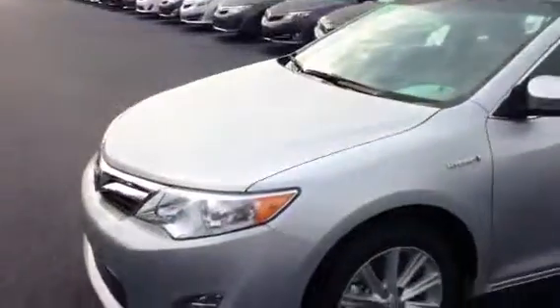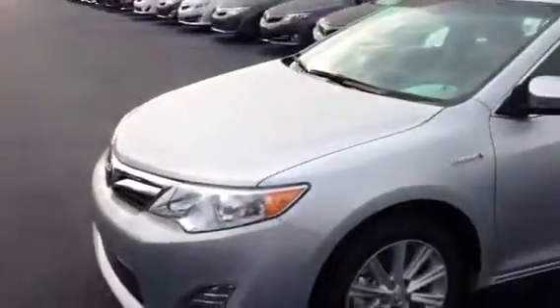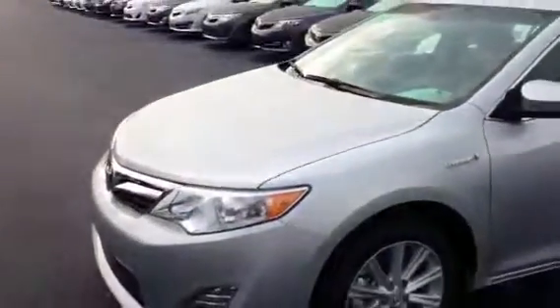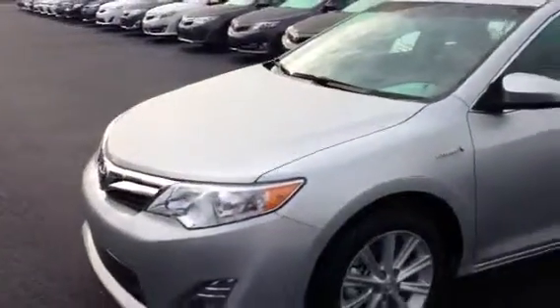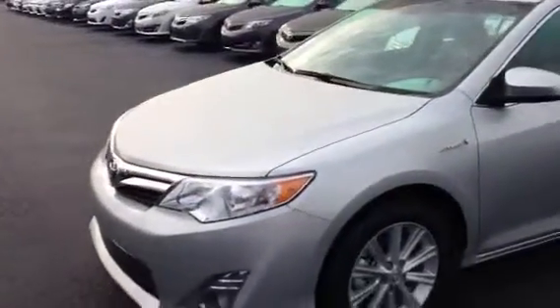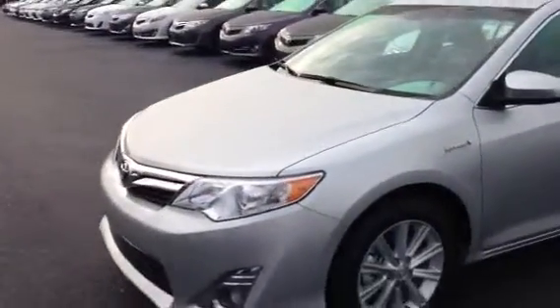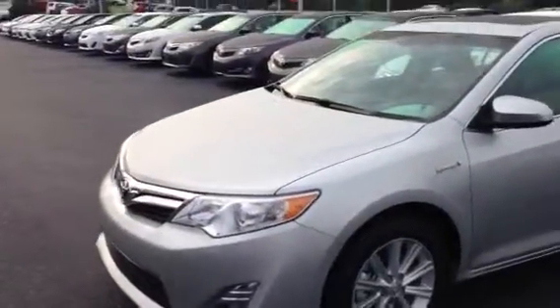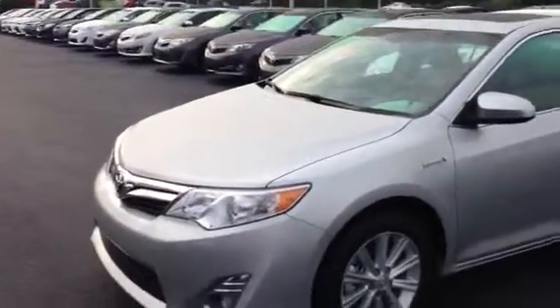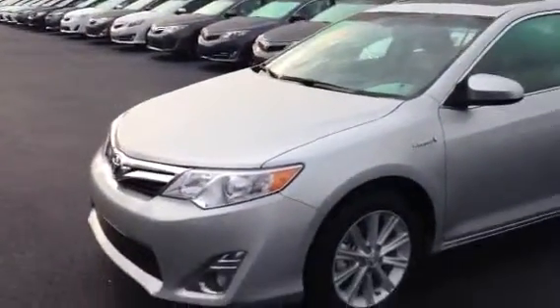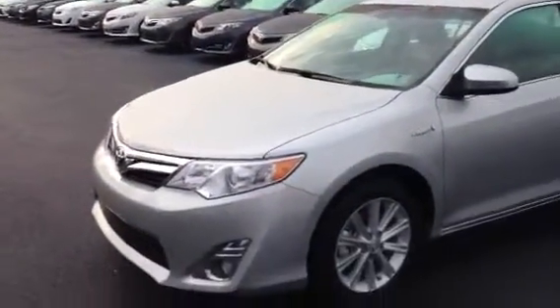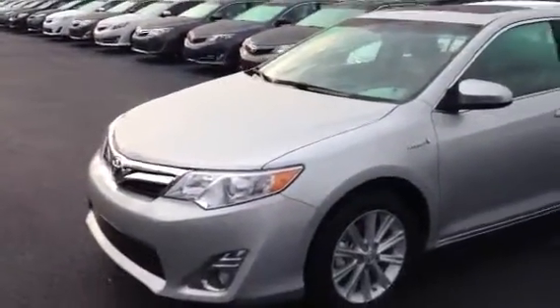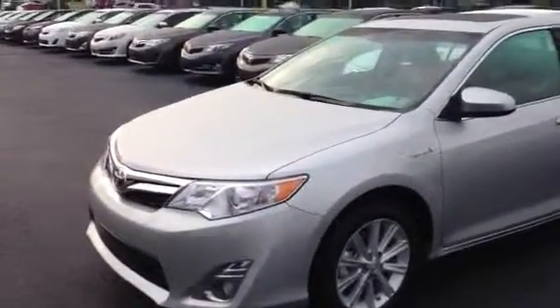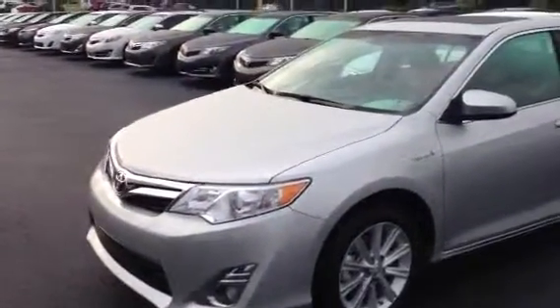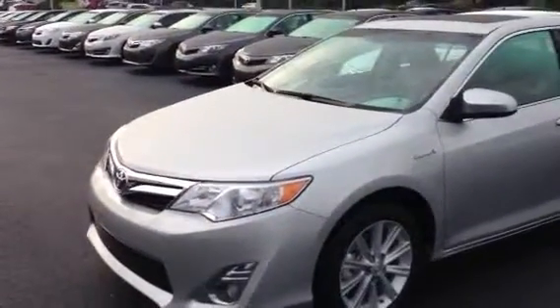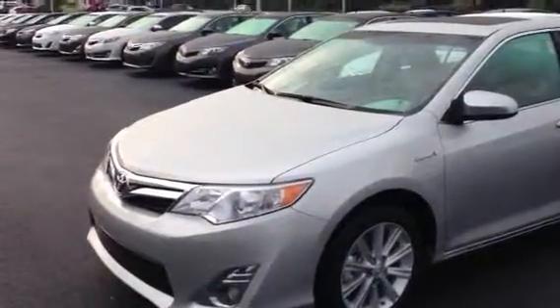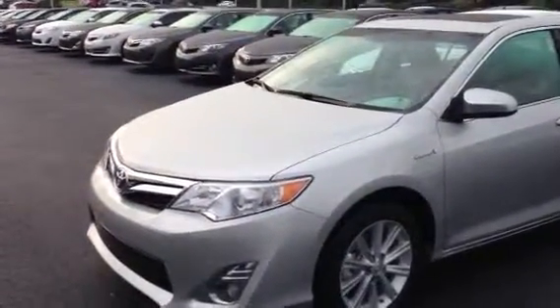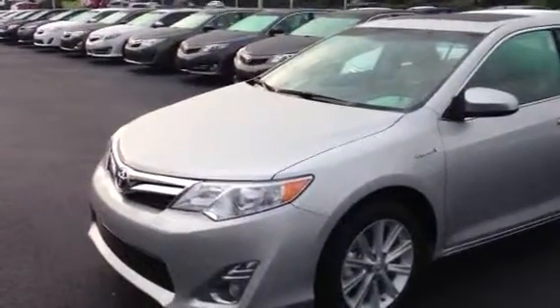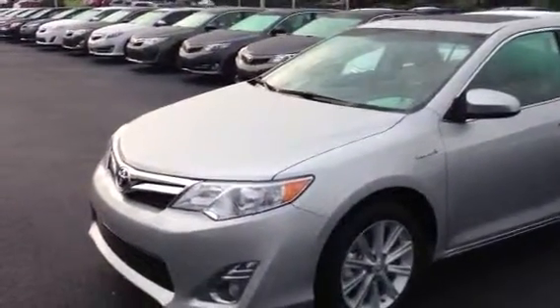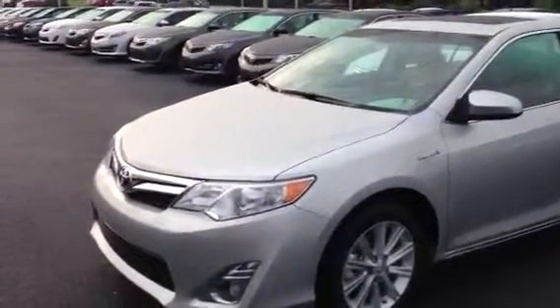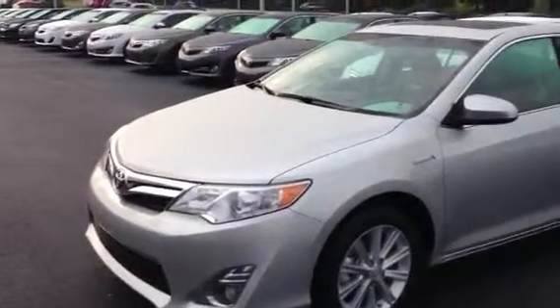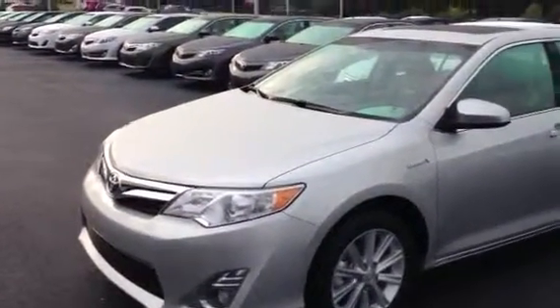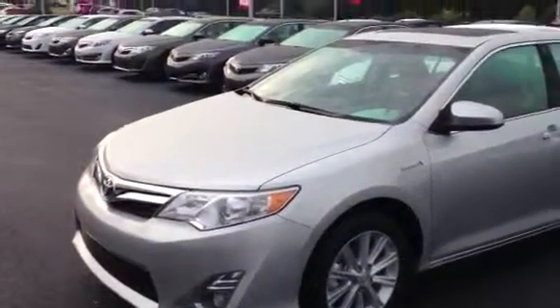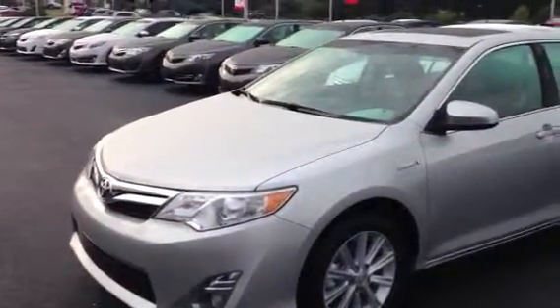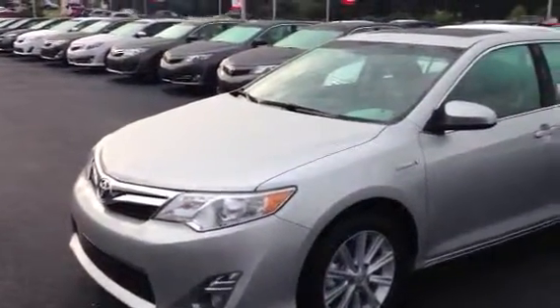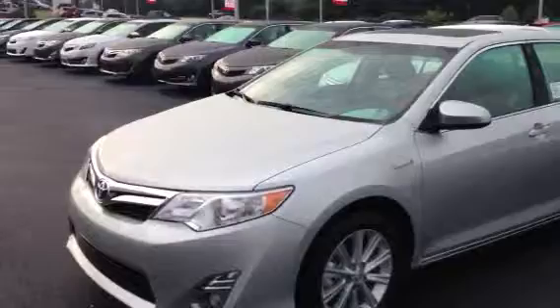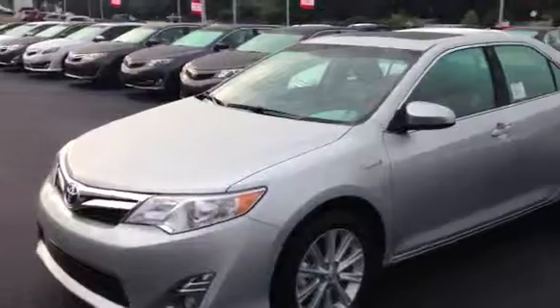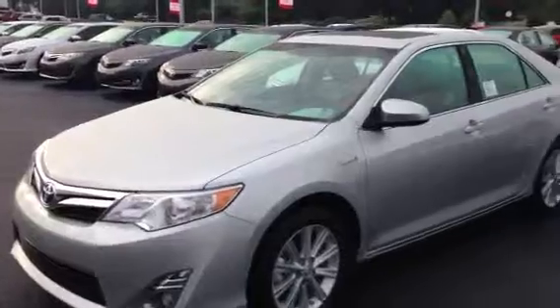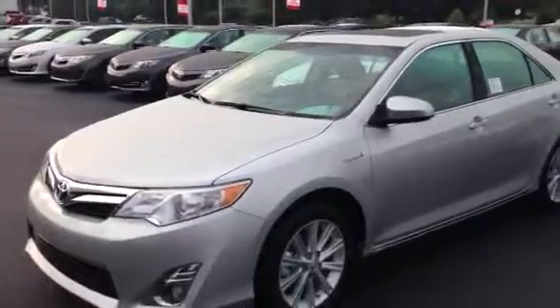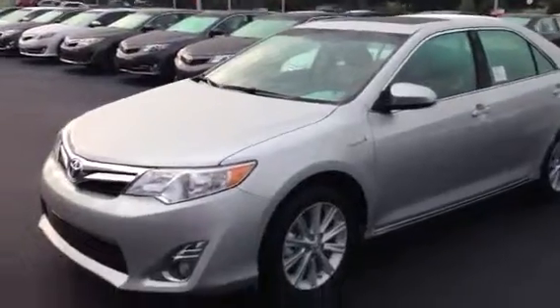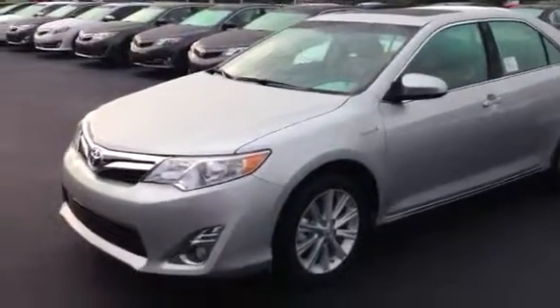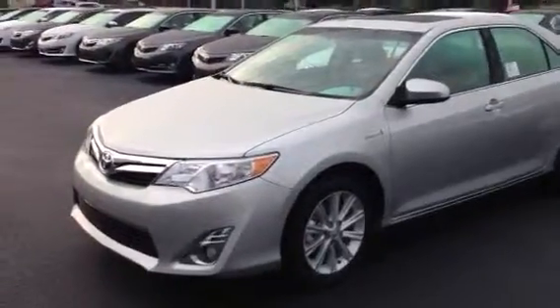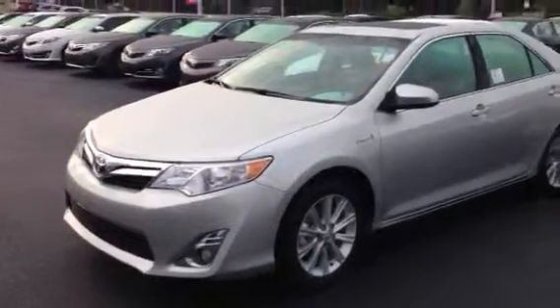Hello, this is Greg Lassiter here at 1221 Lafayette Parkway in LaGrange, Georgia at LaGrange Toyota doing a quick preview for Billy.